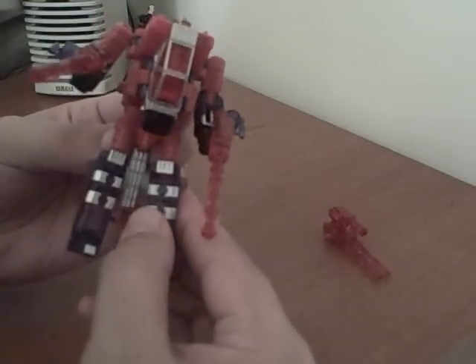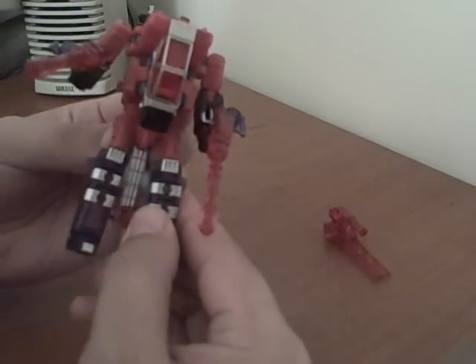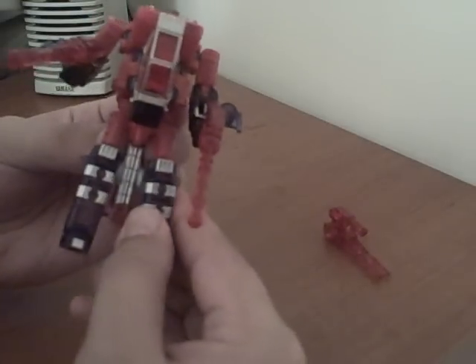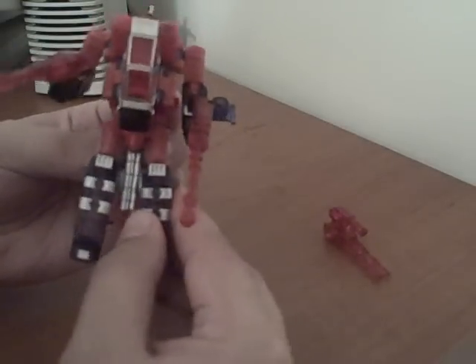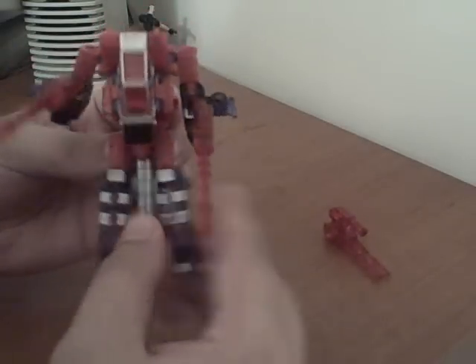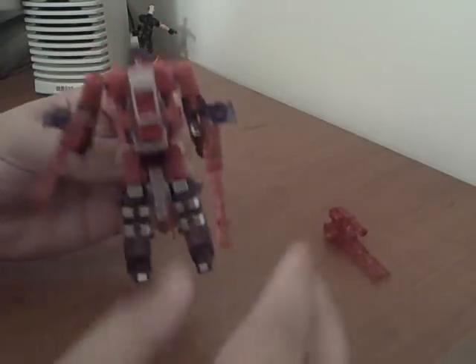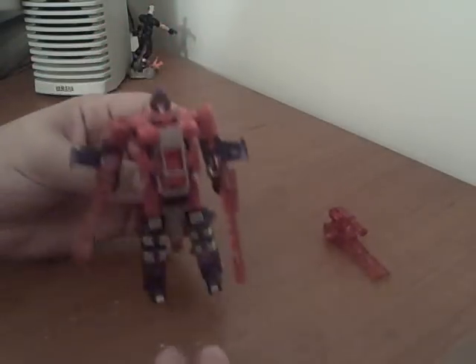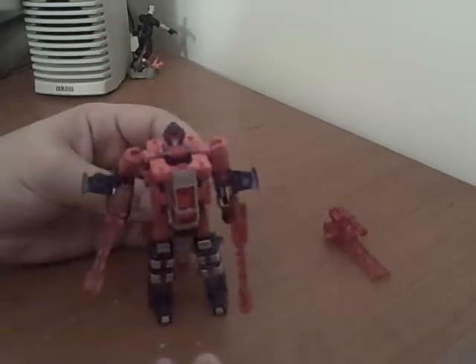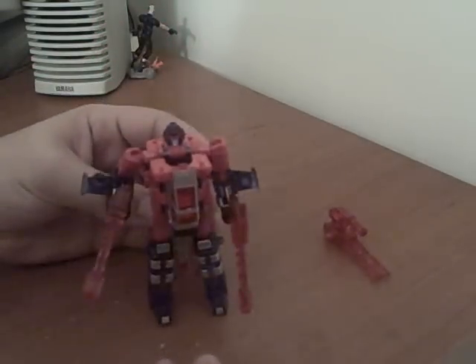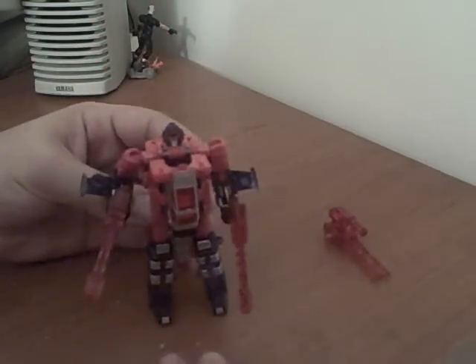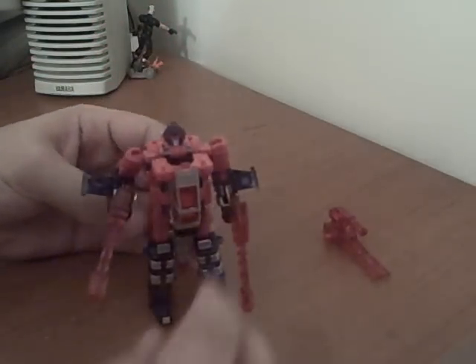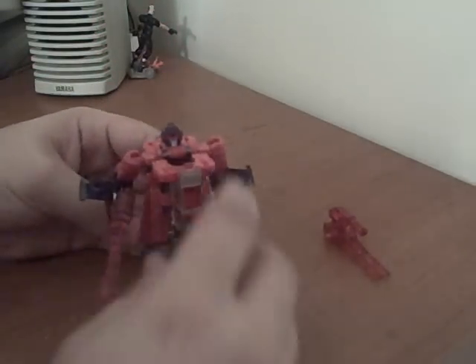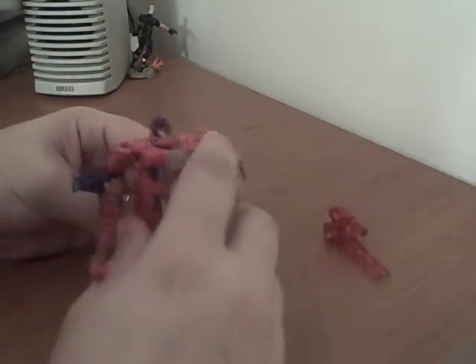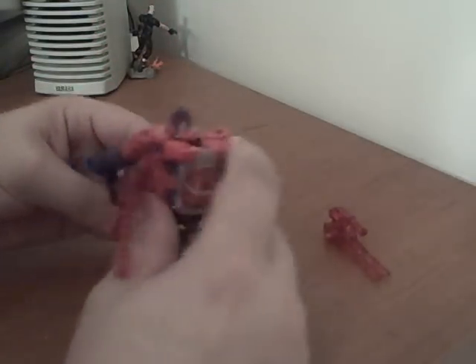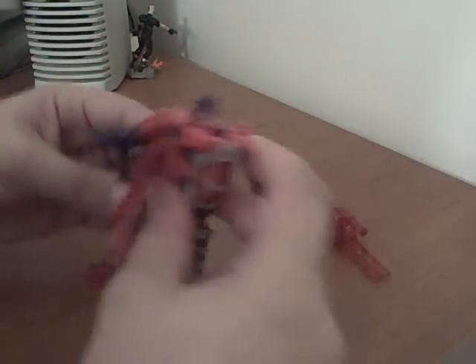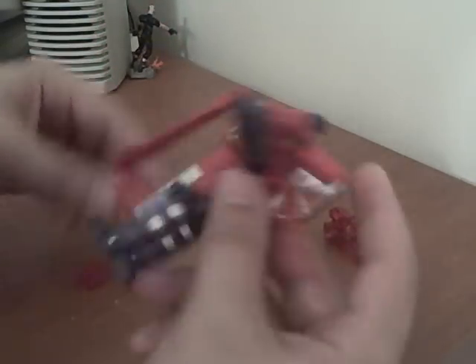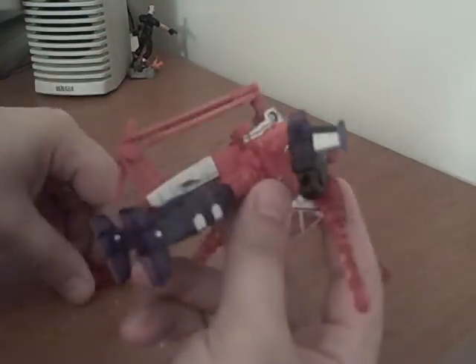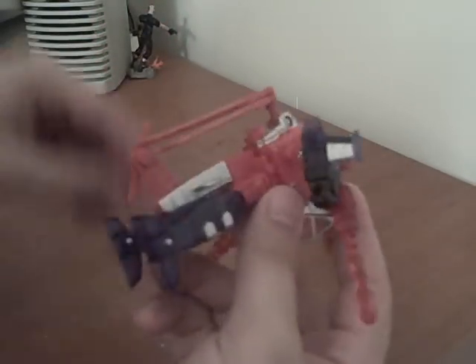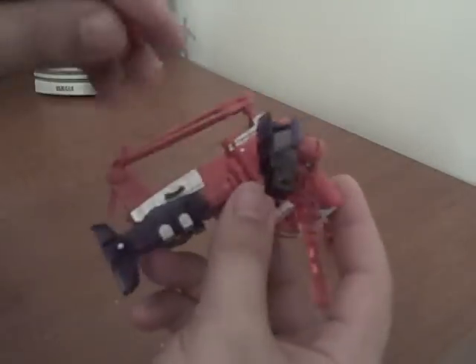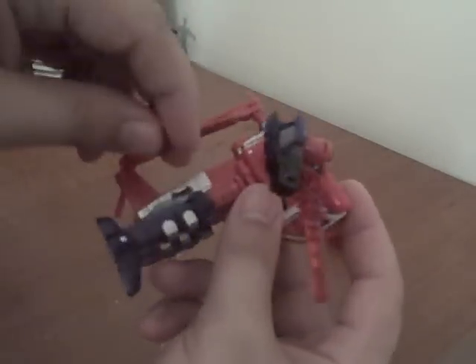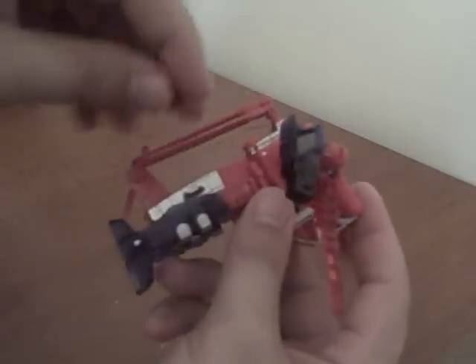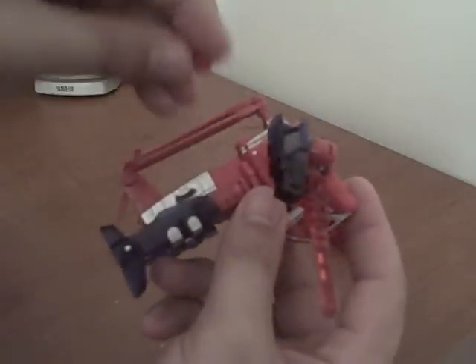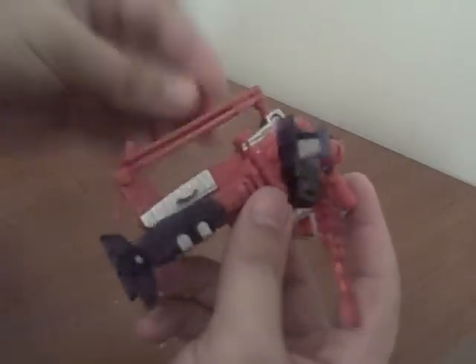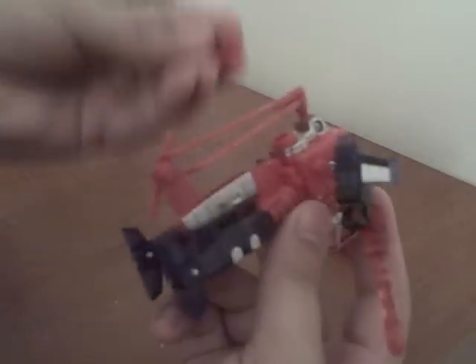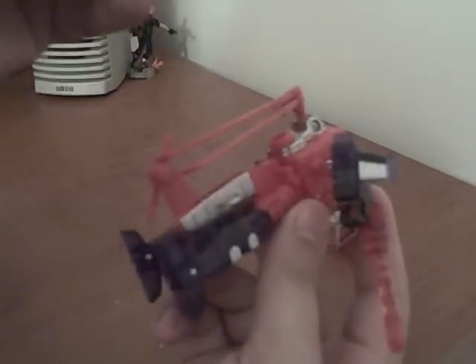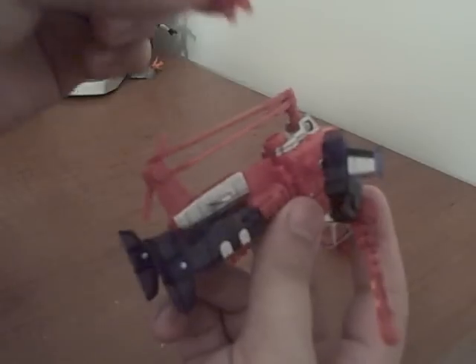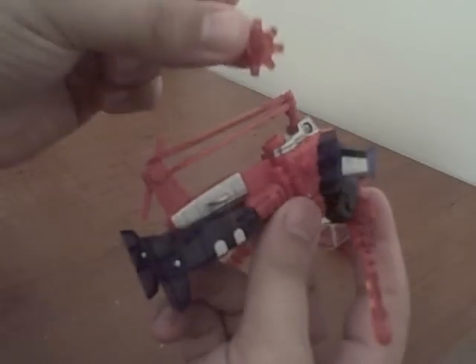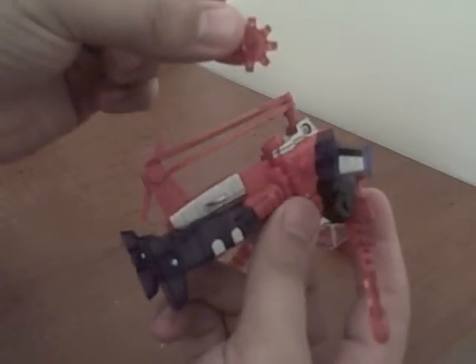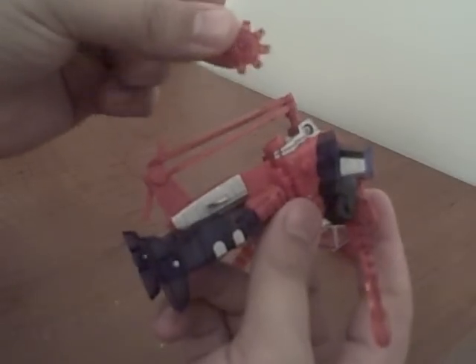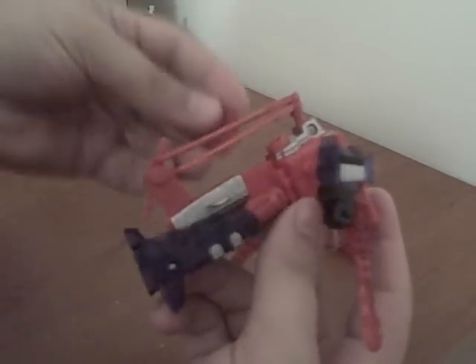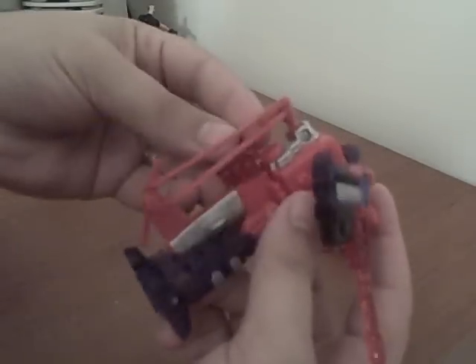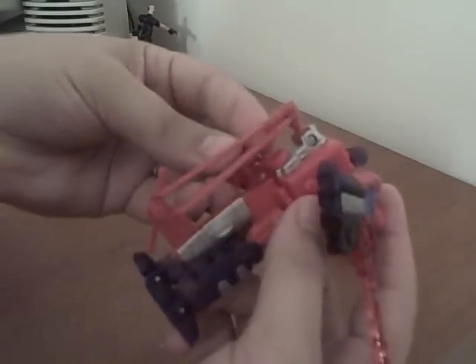And that's about it. The Energon star fell off — he does have a clear red Energon star.